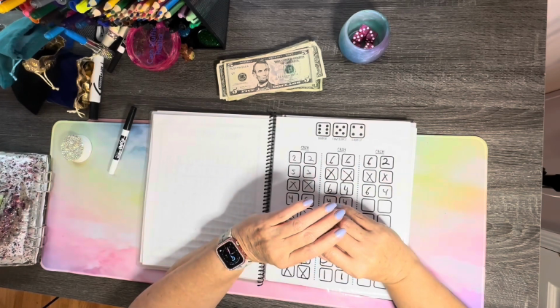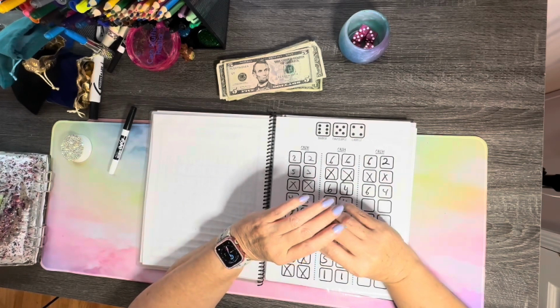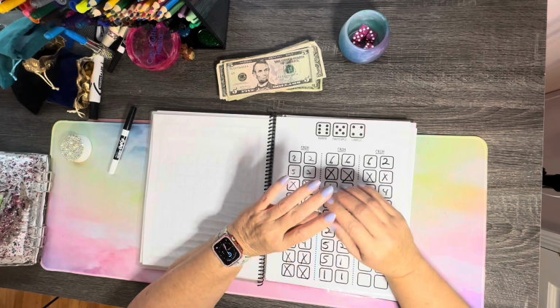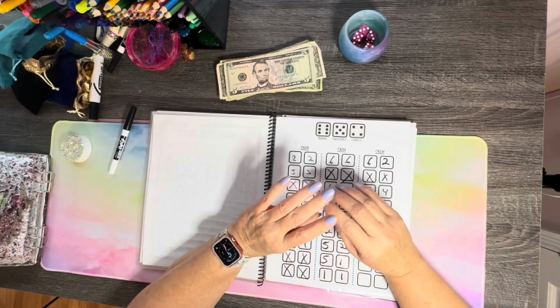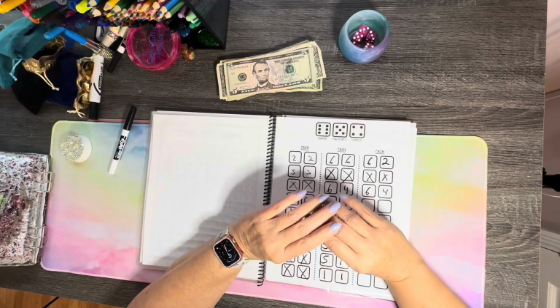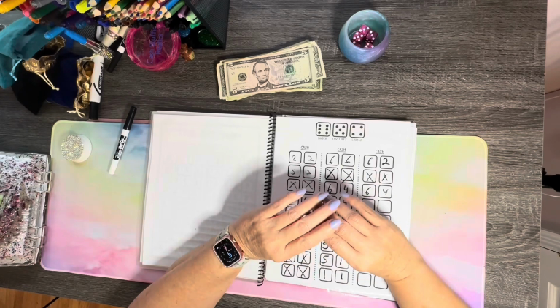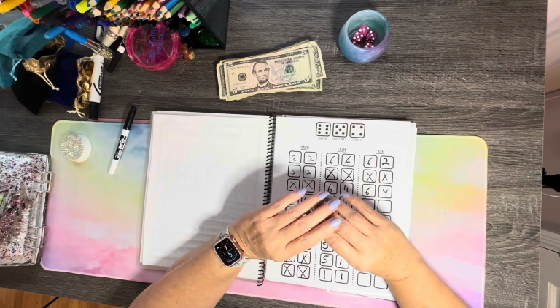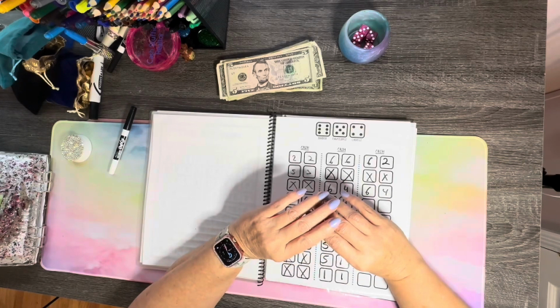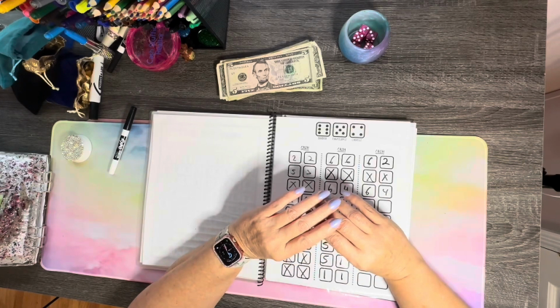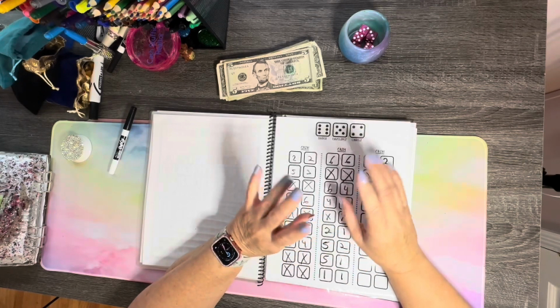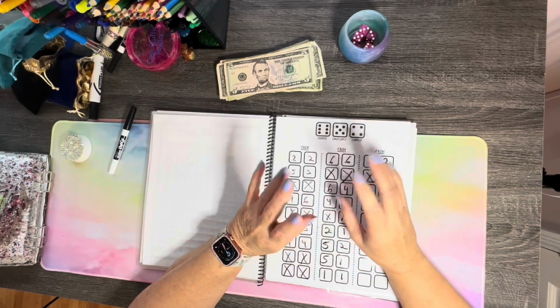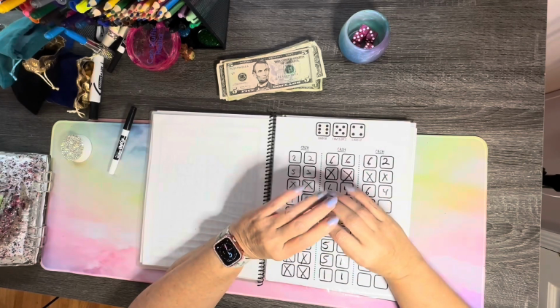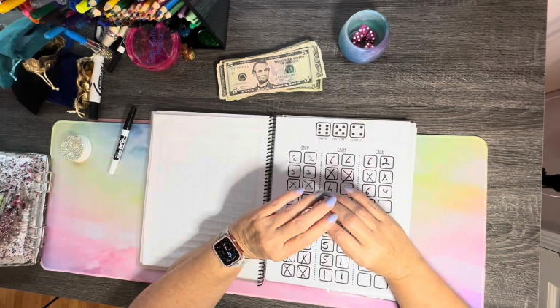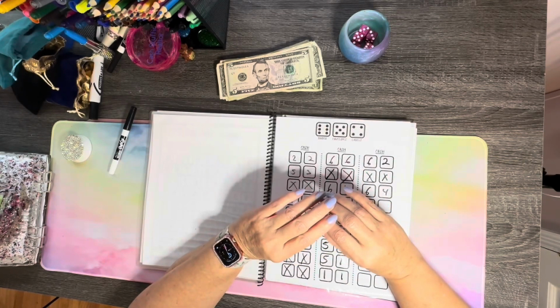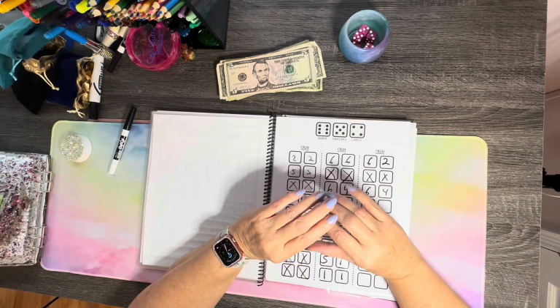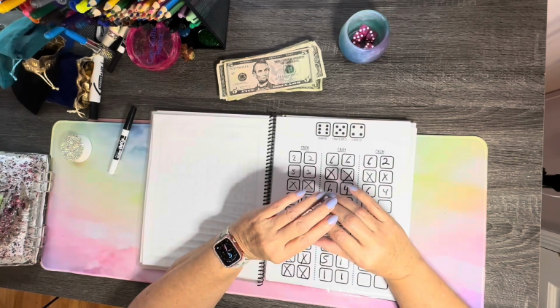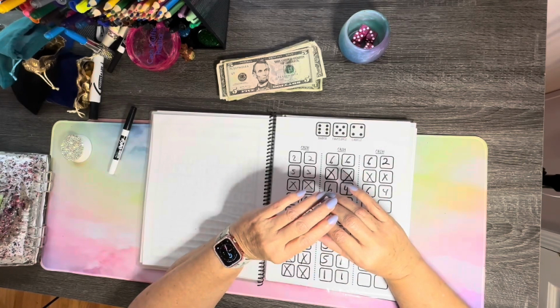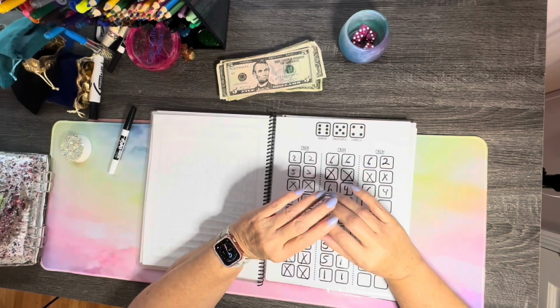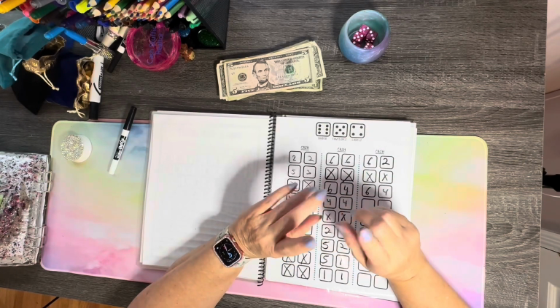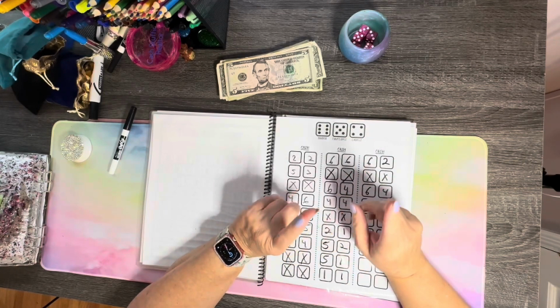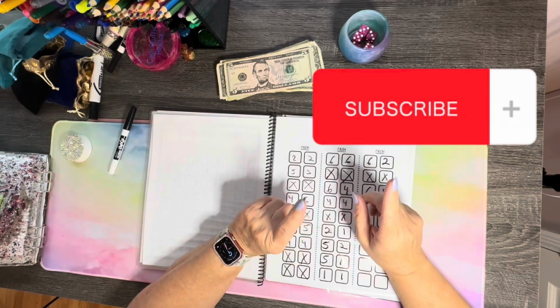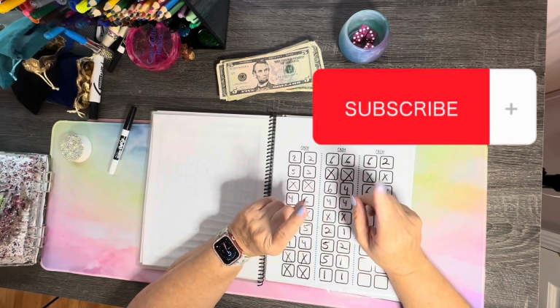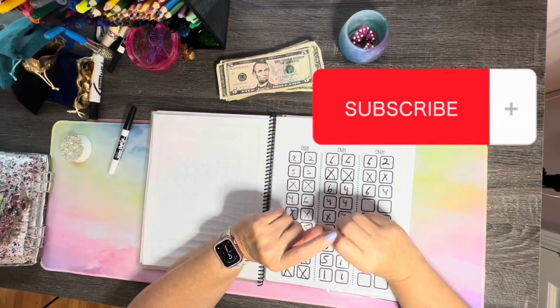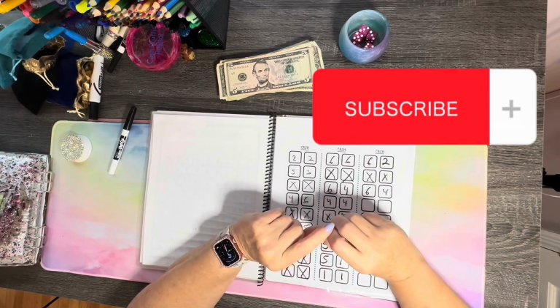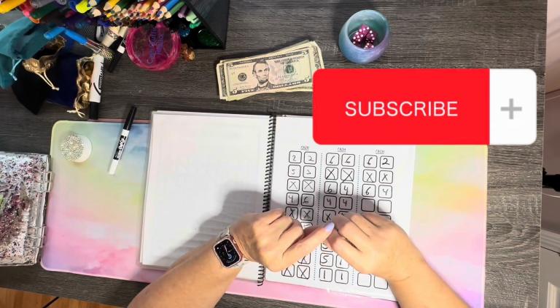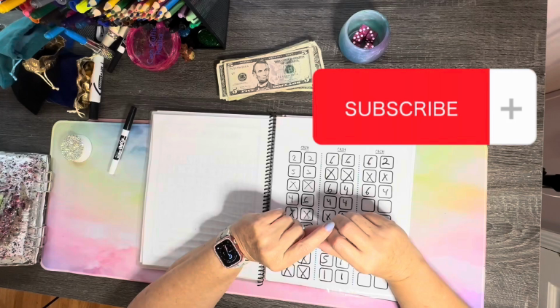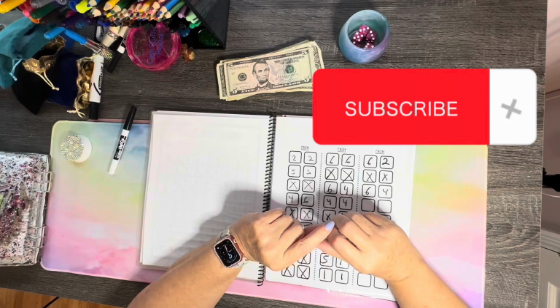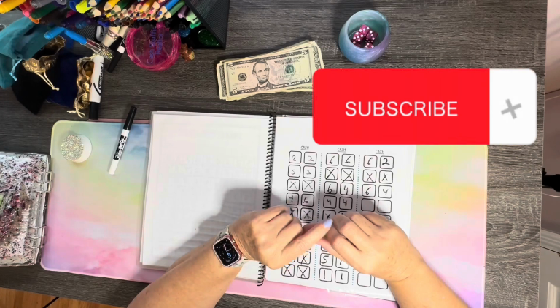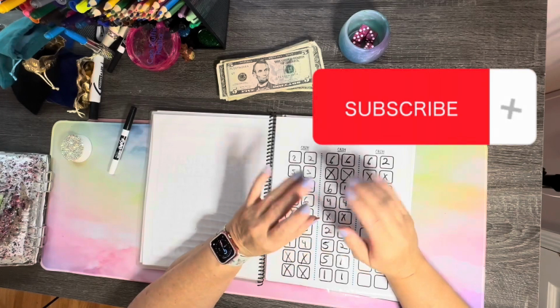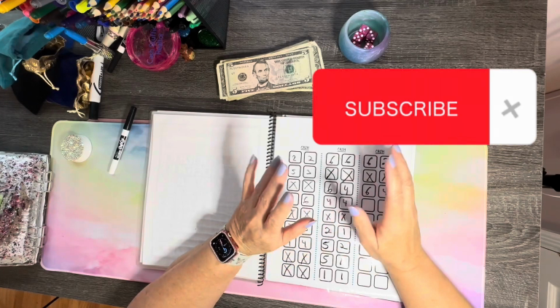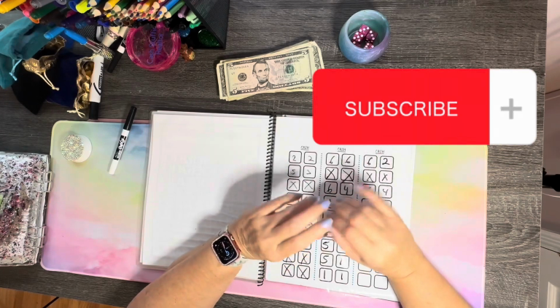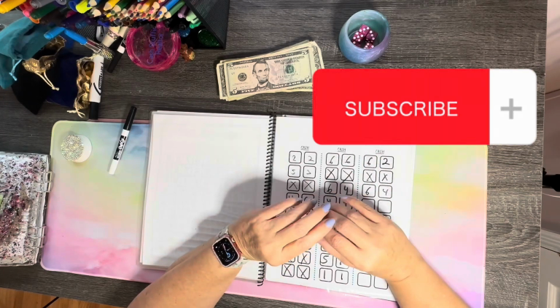If this is something that you're interested in, smash that subscribe button and keep on watching.